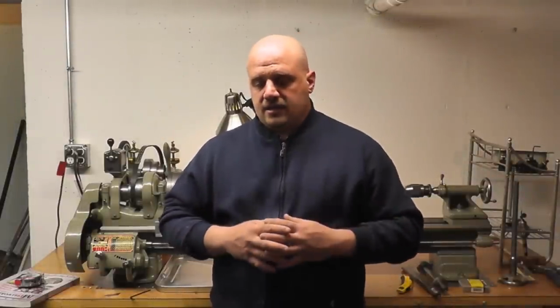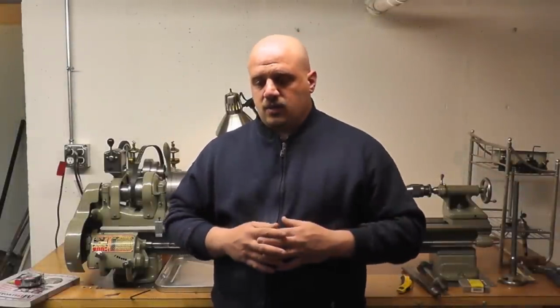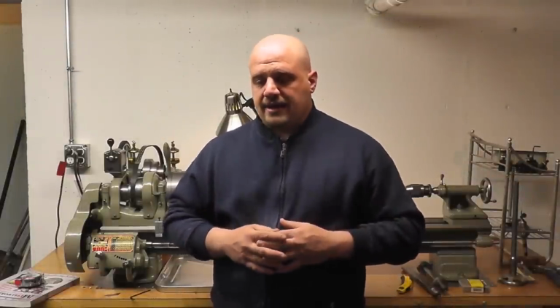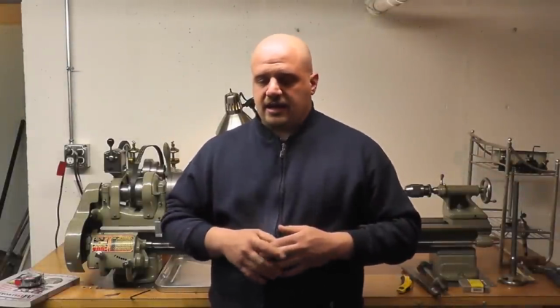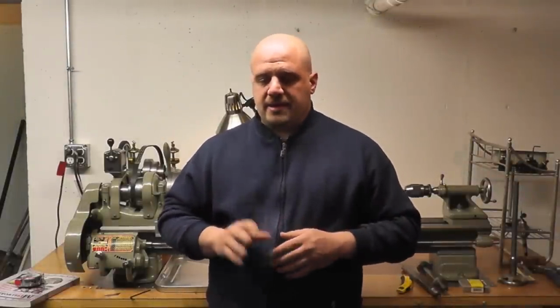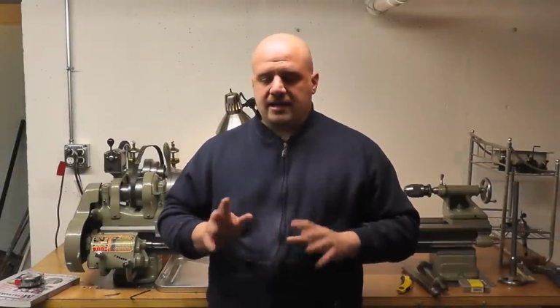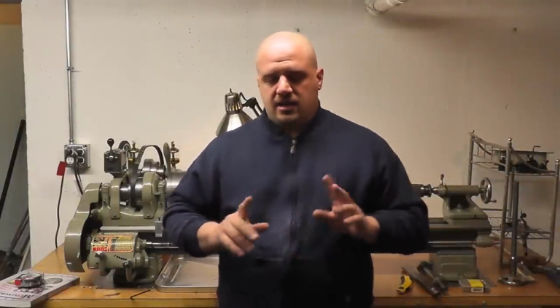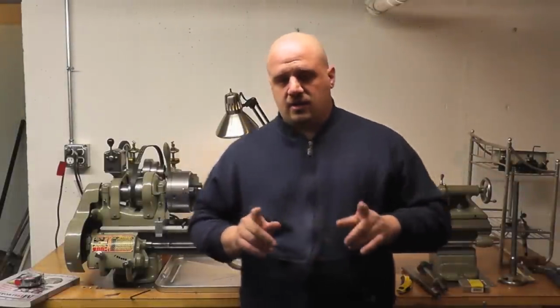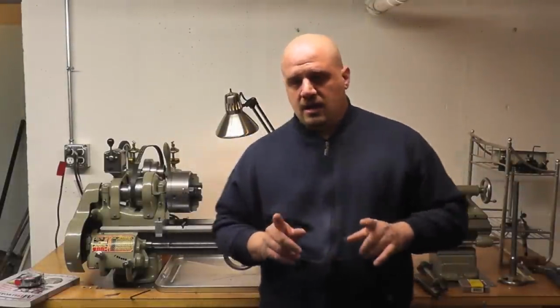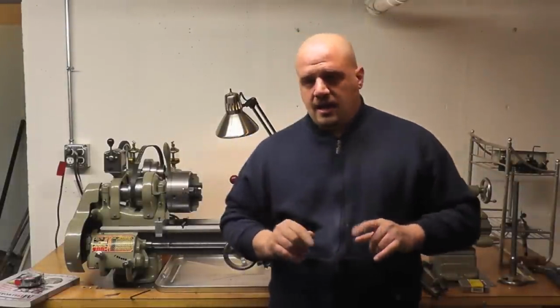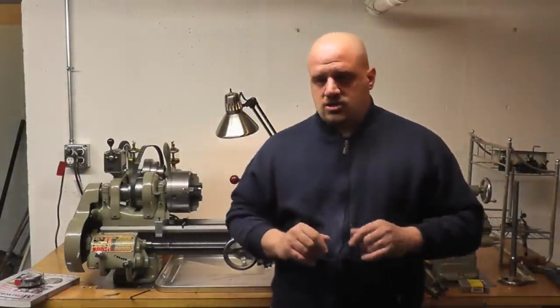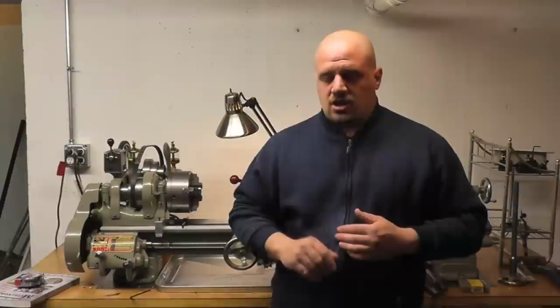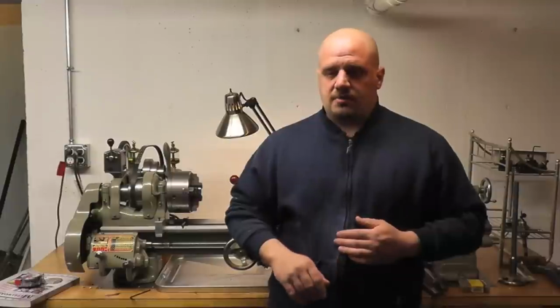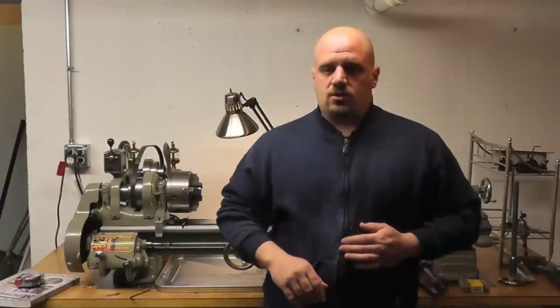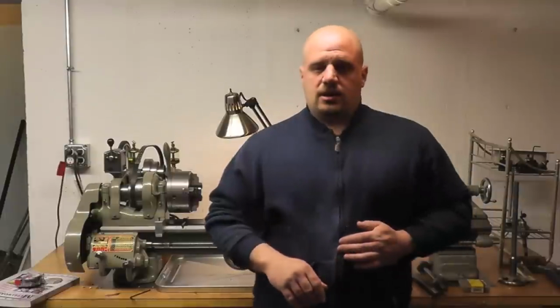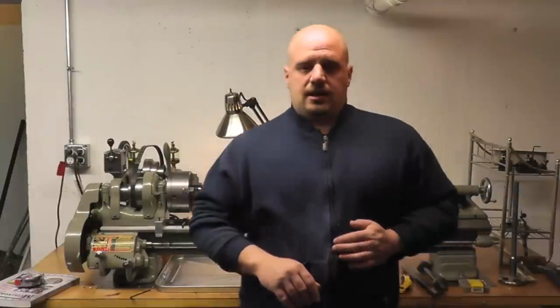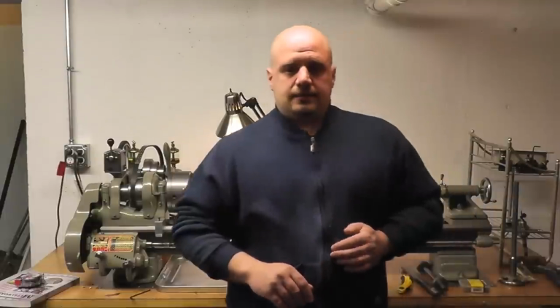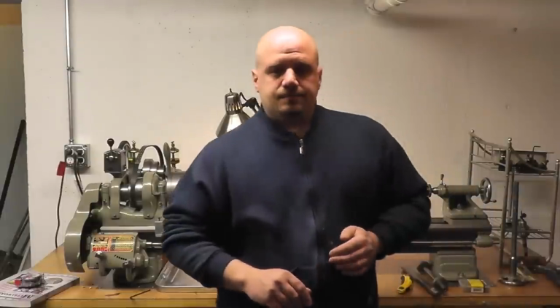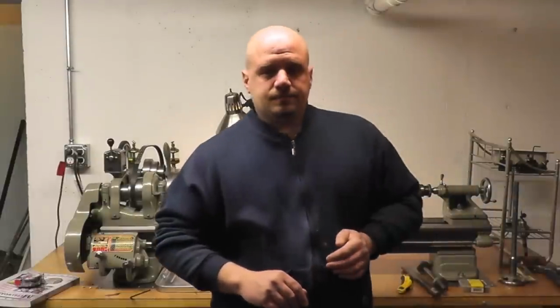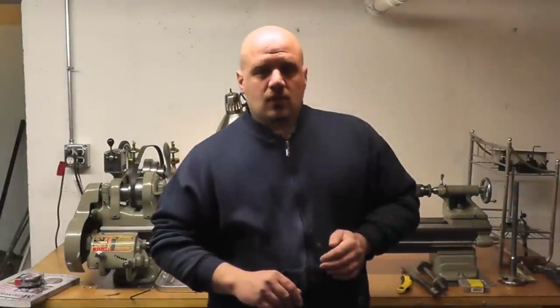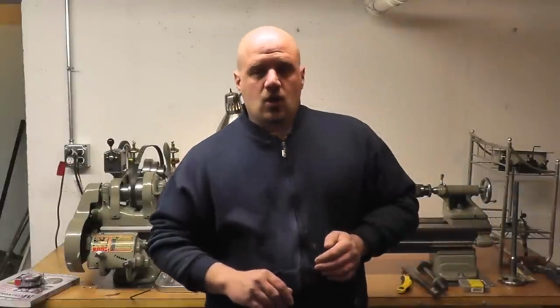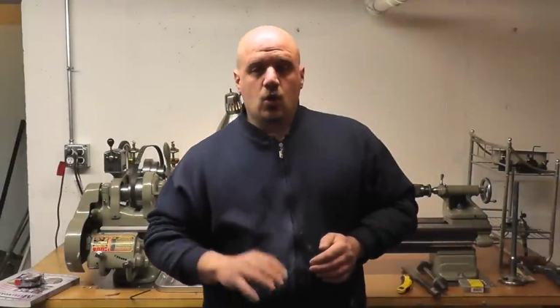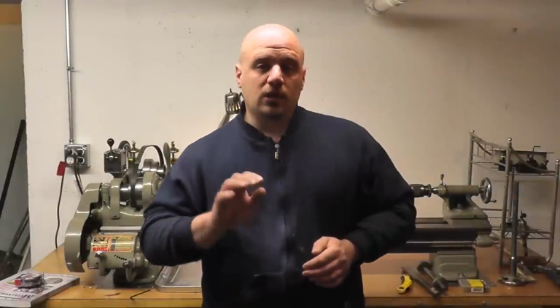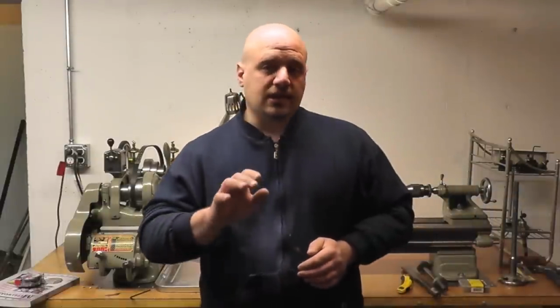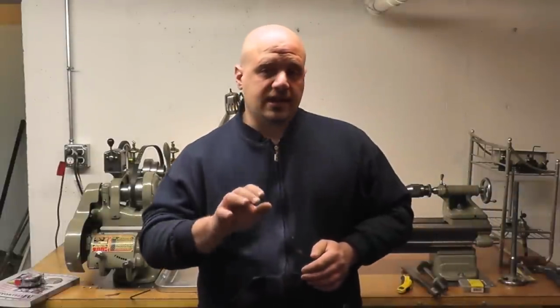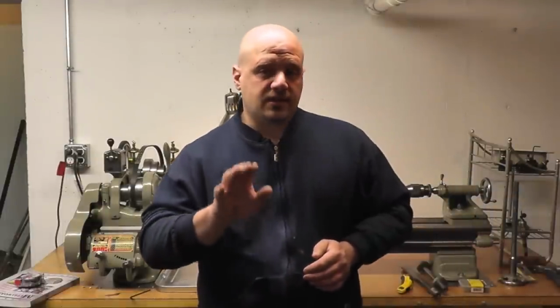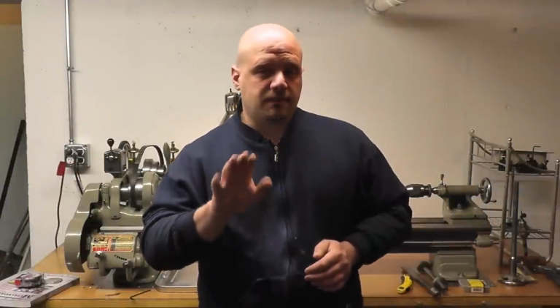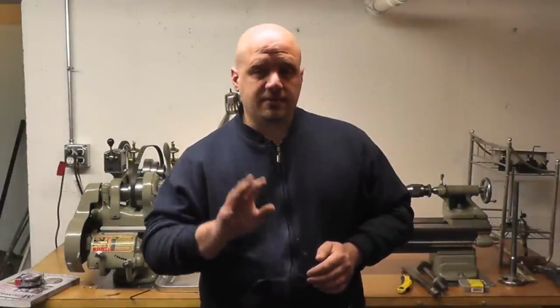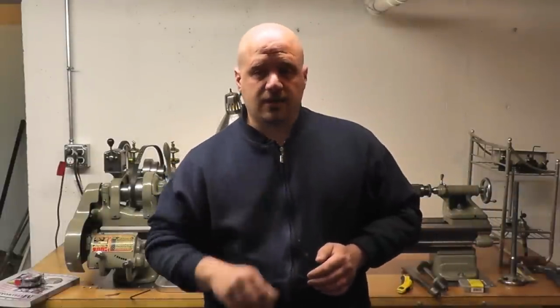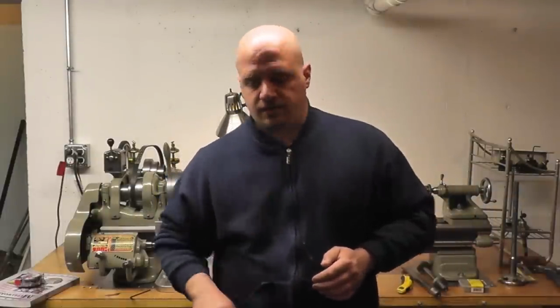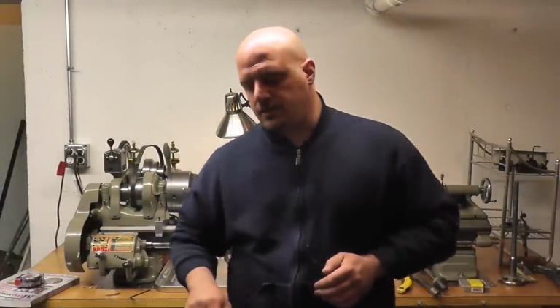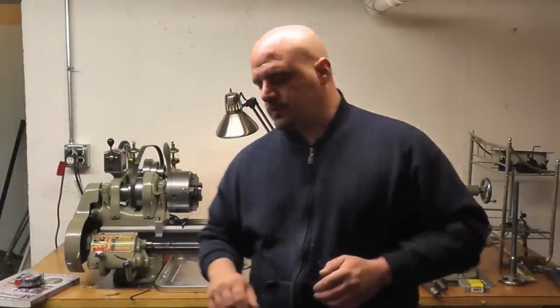We'll go take a look at those, see the differences between them, and then come back here and talk about what lathe may be right for you.